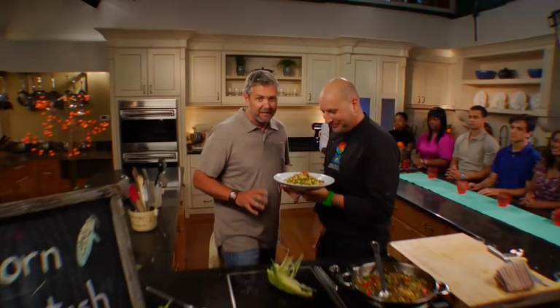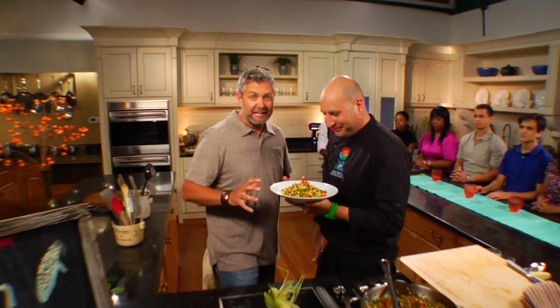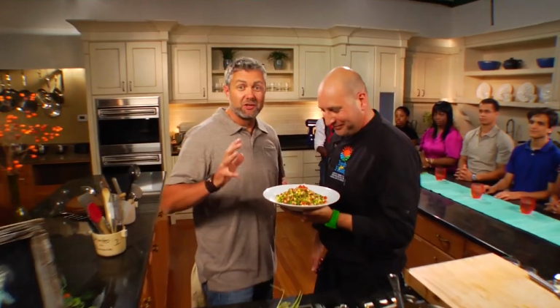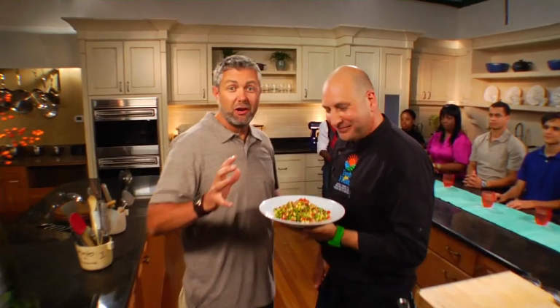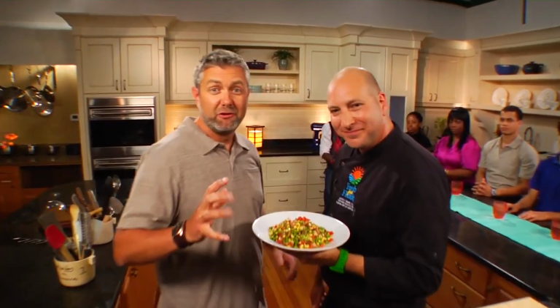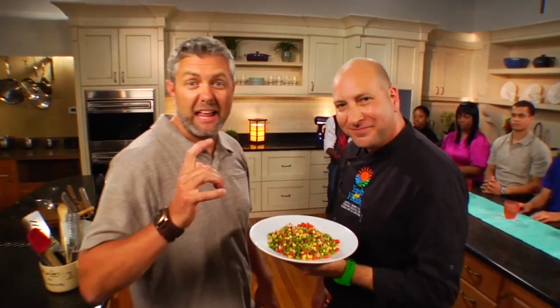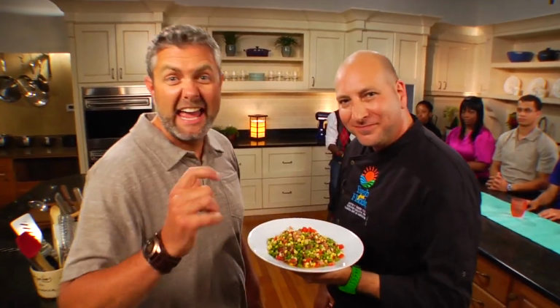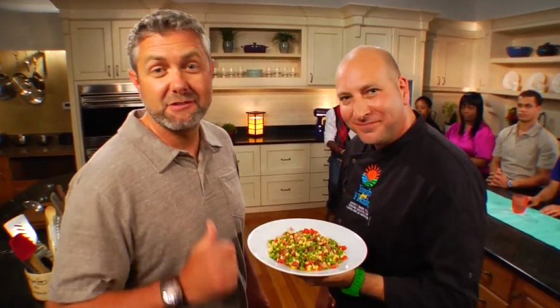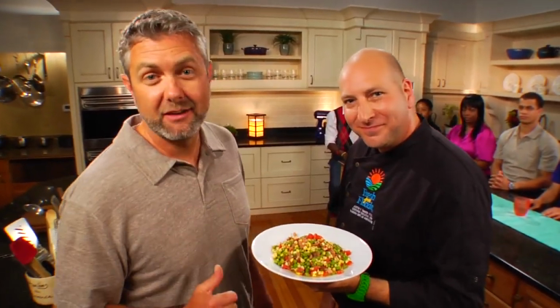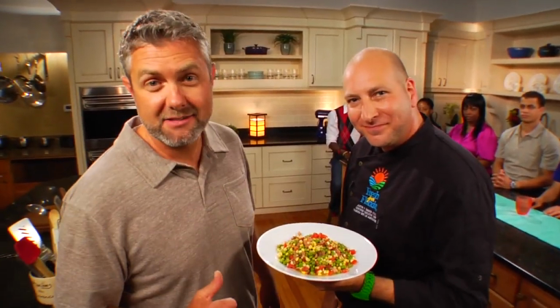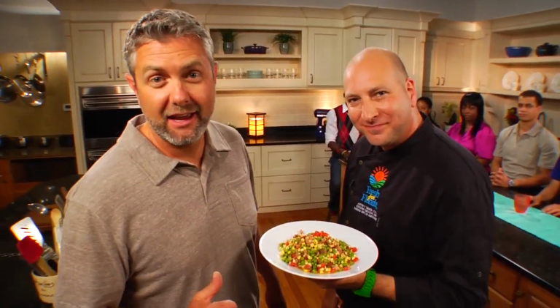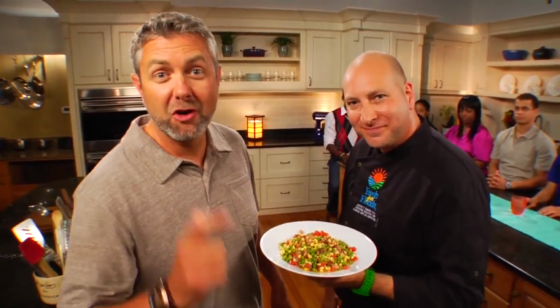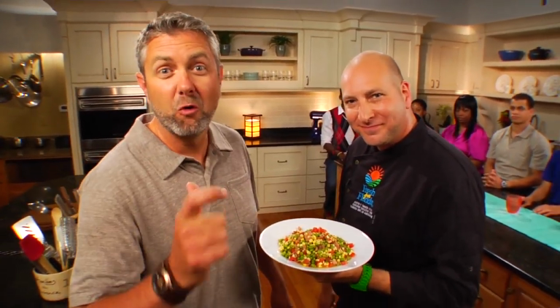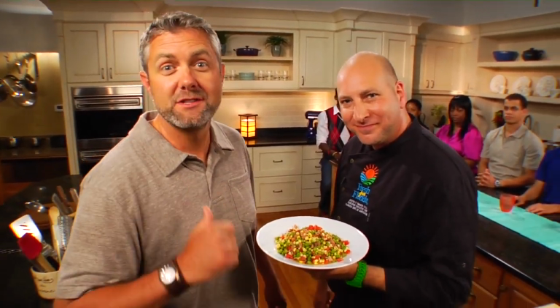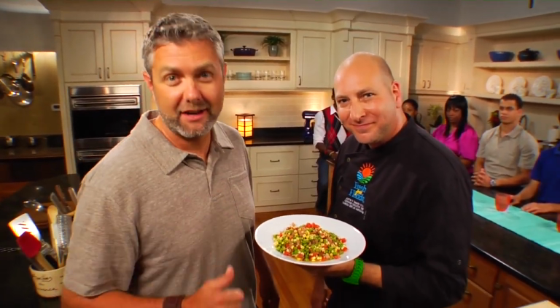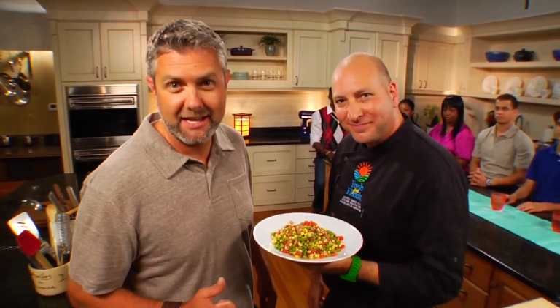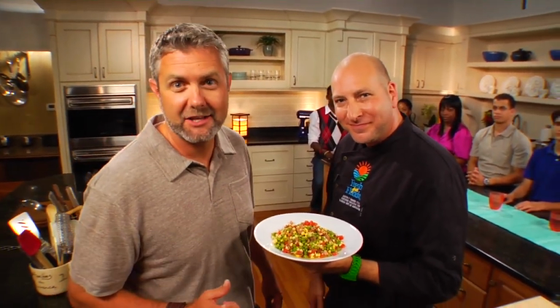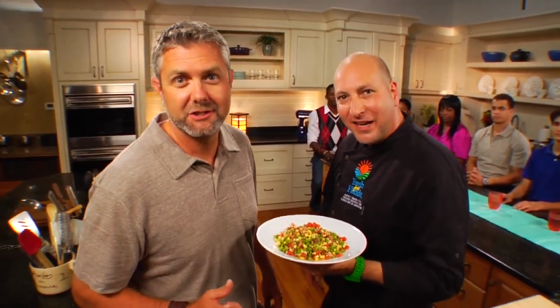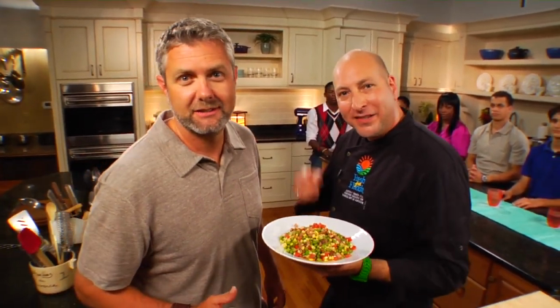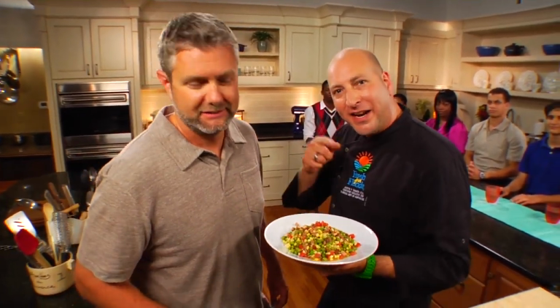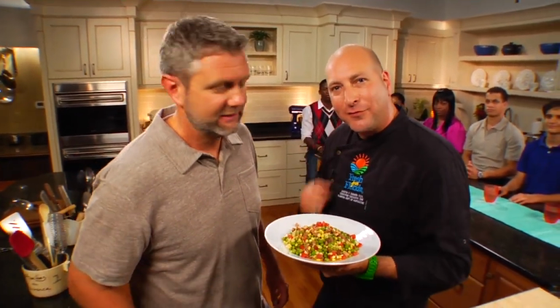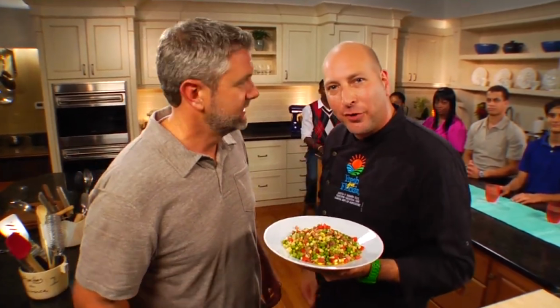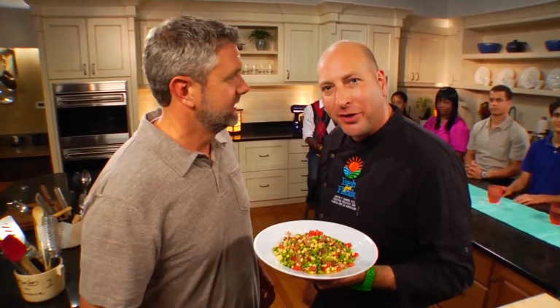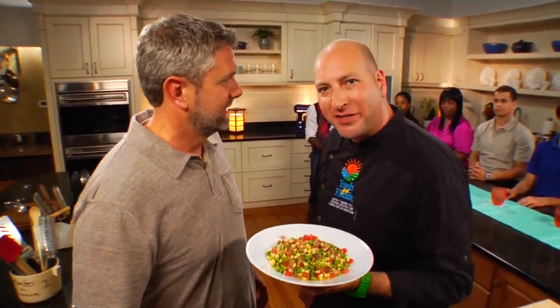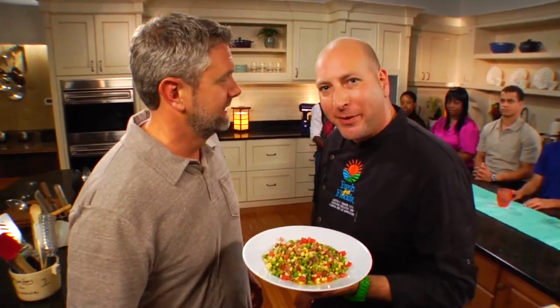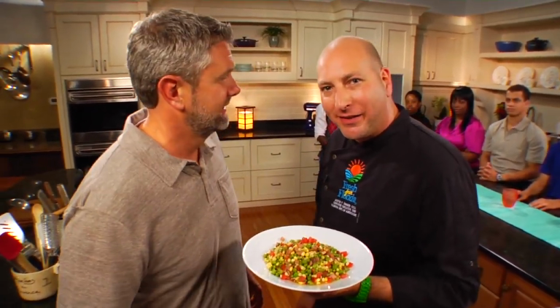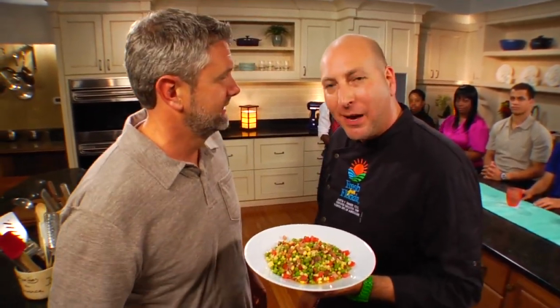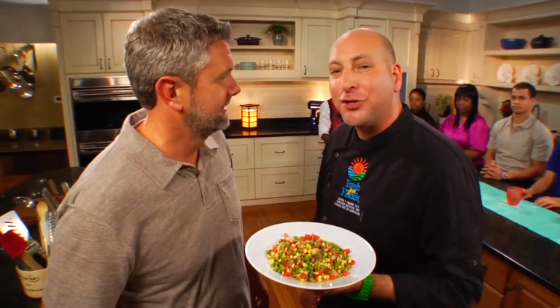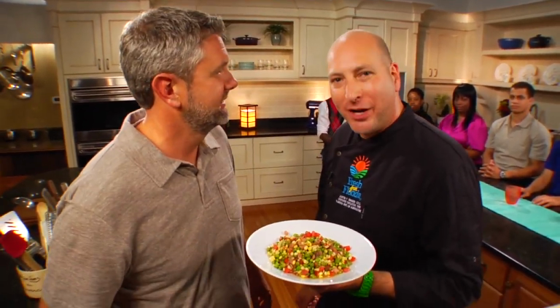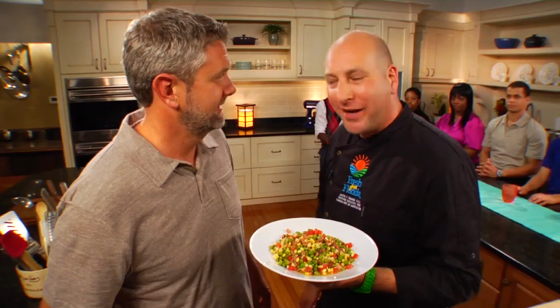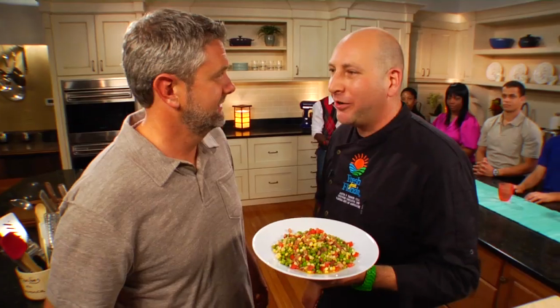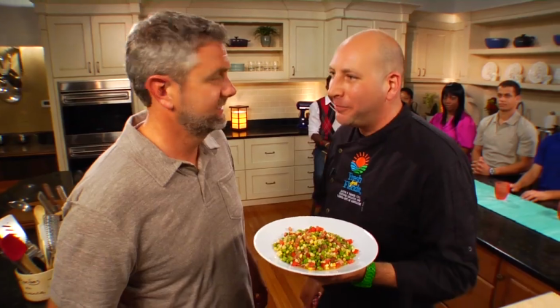Hey, it's colorful and it's fun to say — corn succotash. And in today's Florida cooking segment, I'm going to show you how to do it.